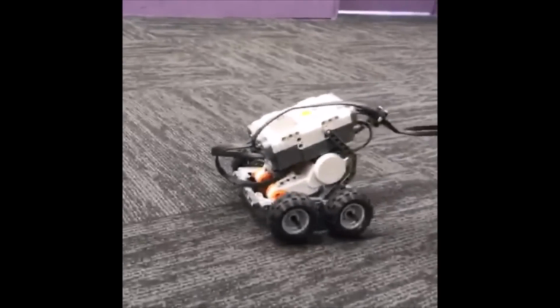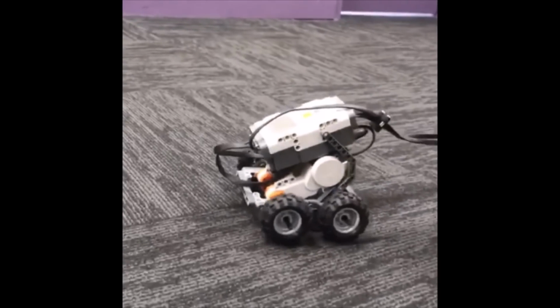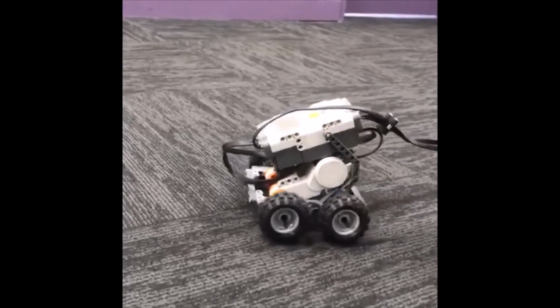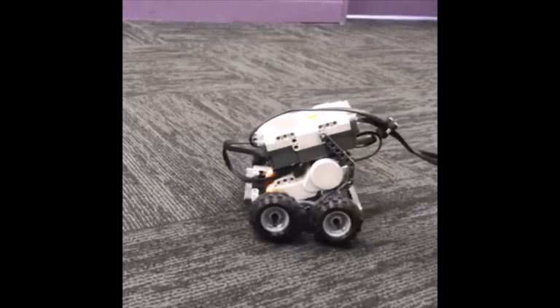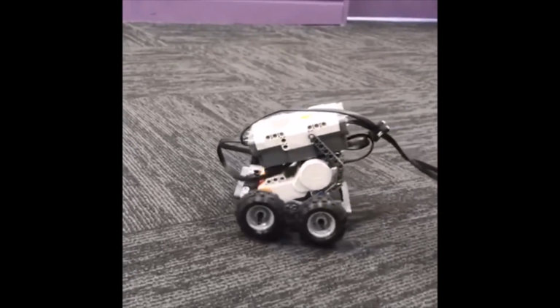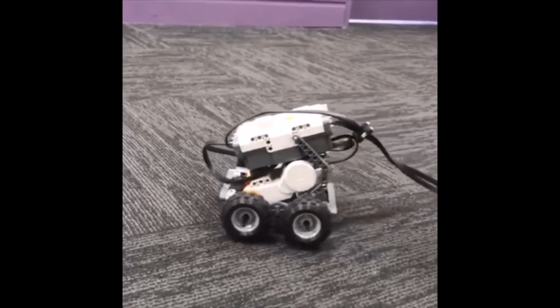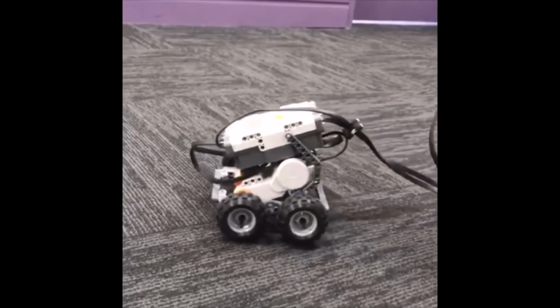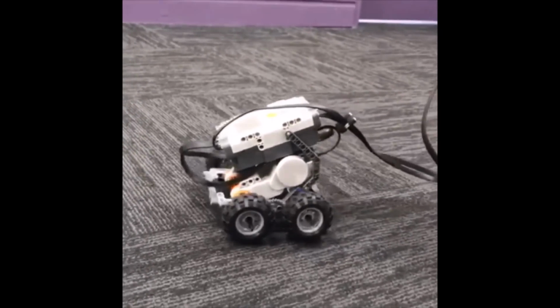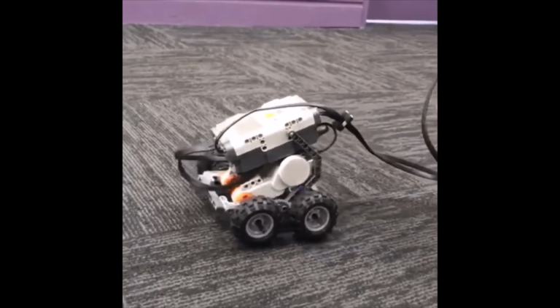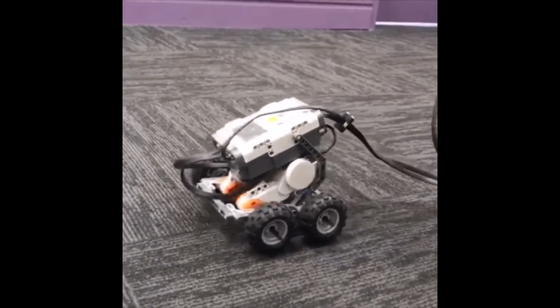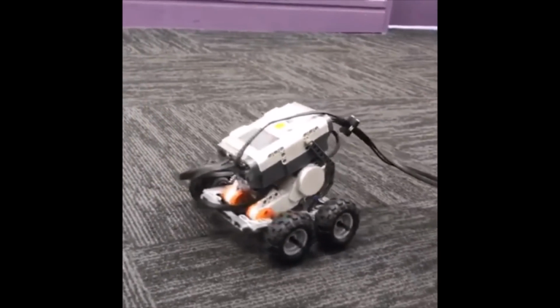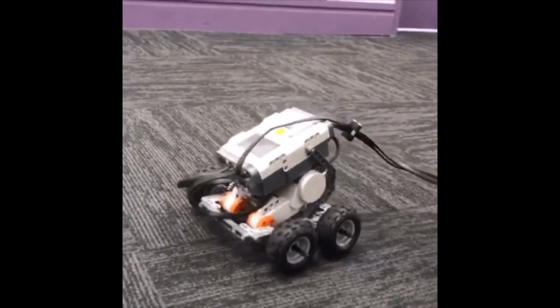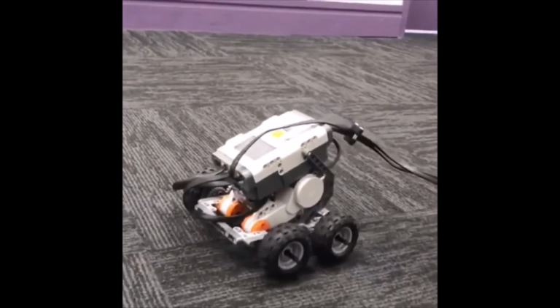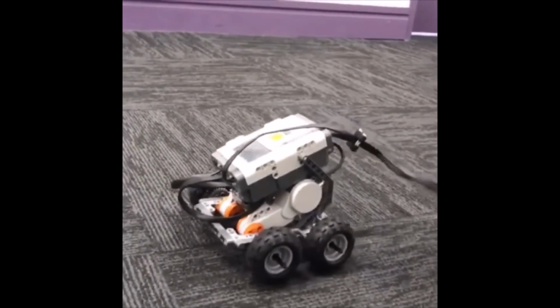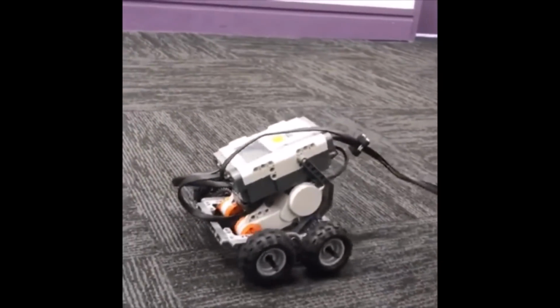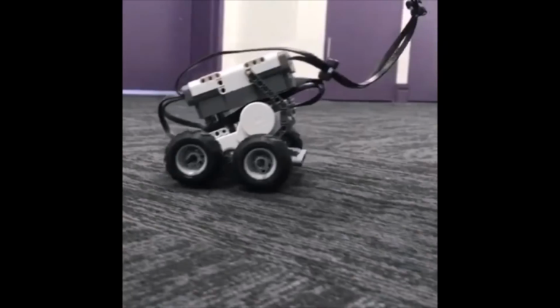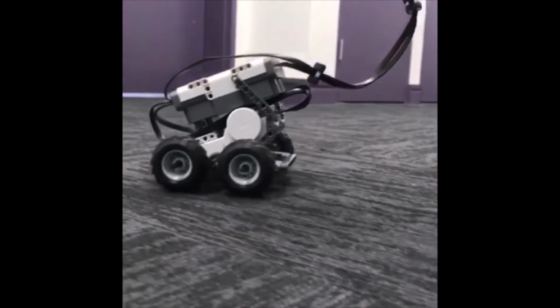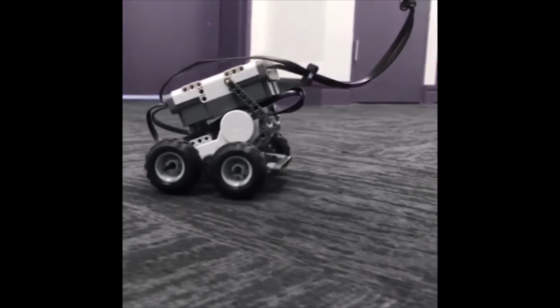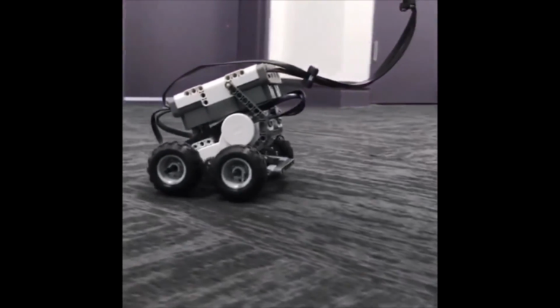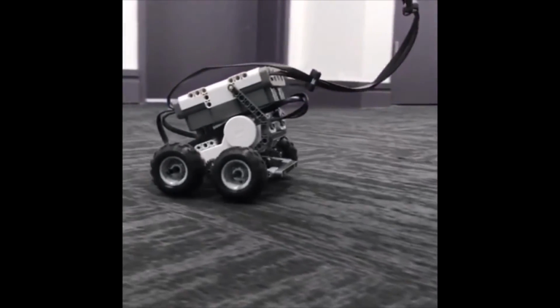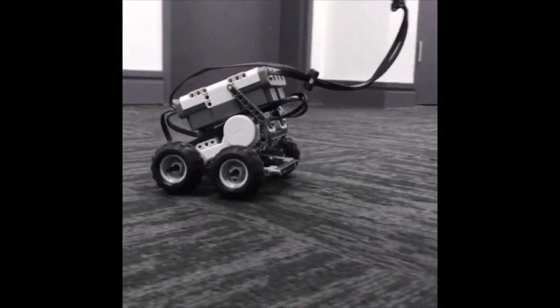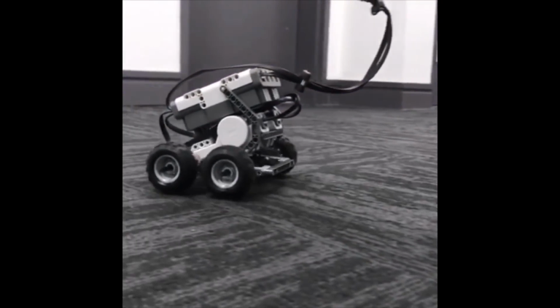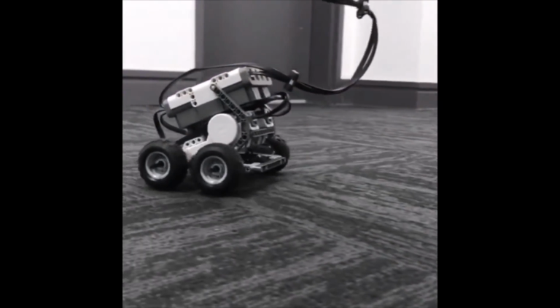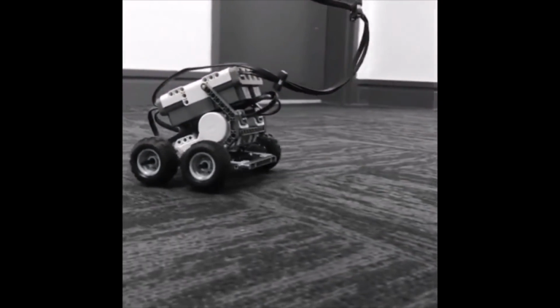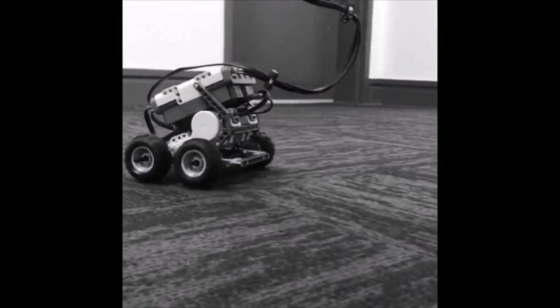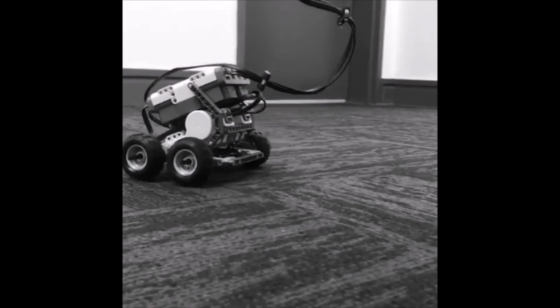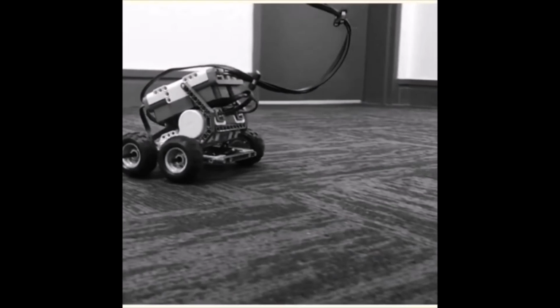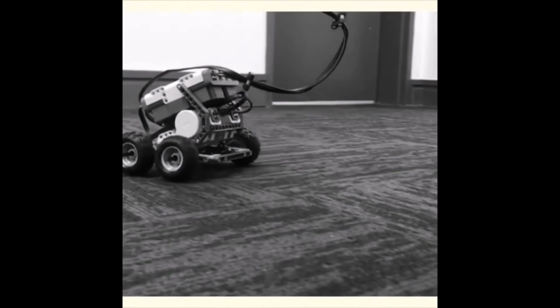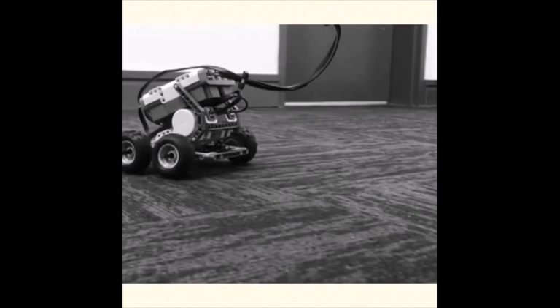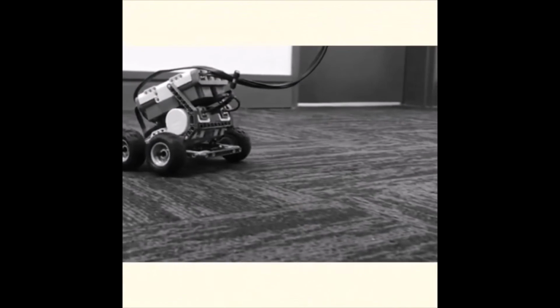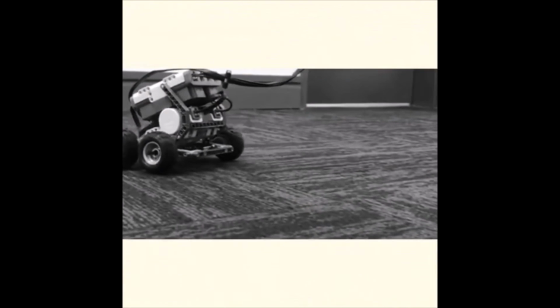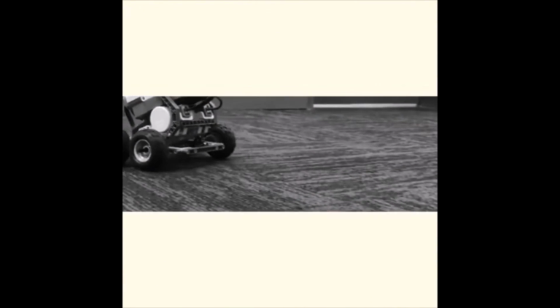For only $29.99 — and batteries are not included.